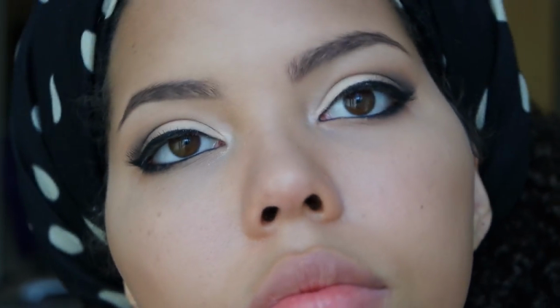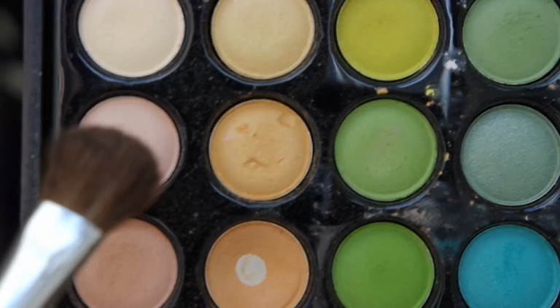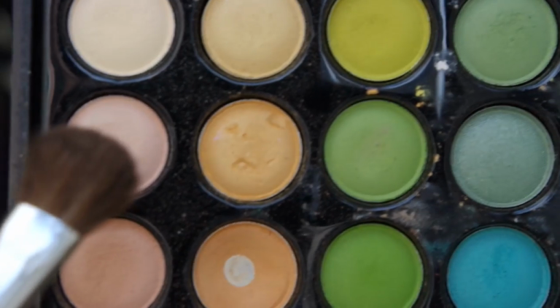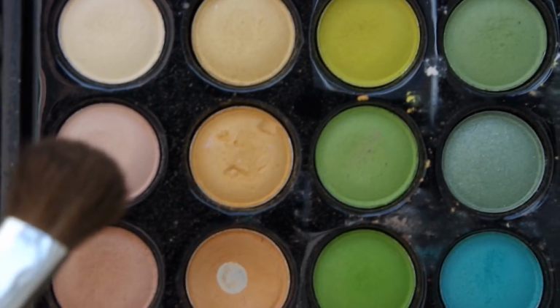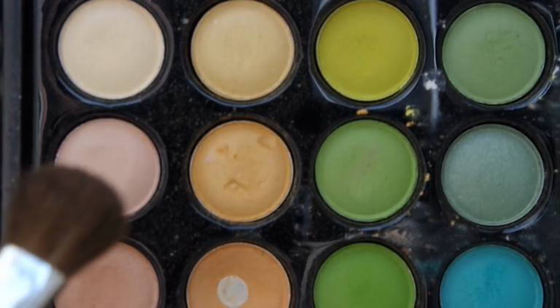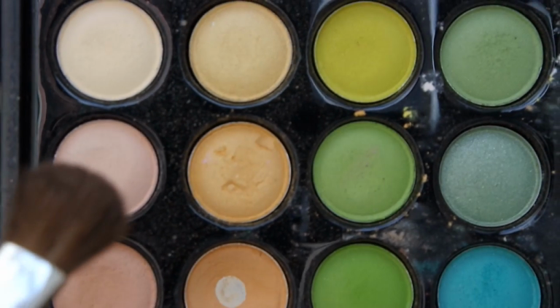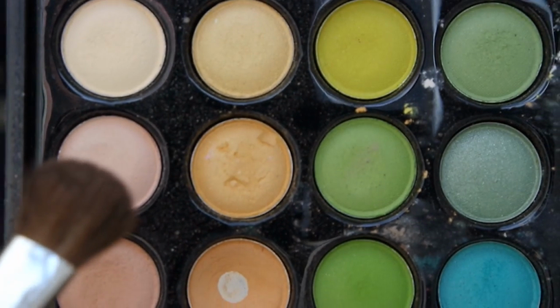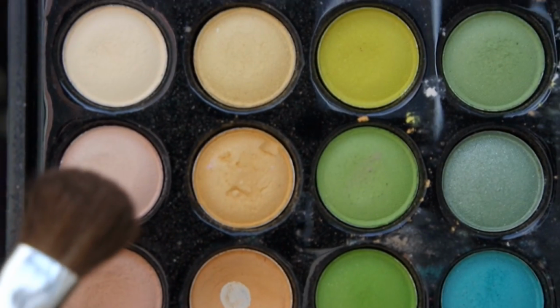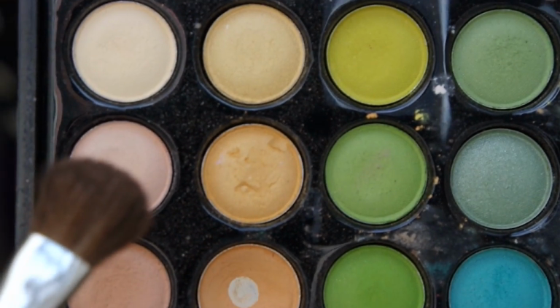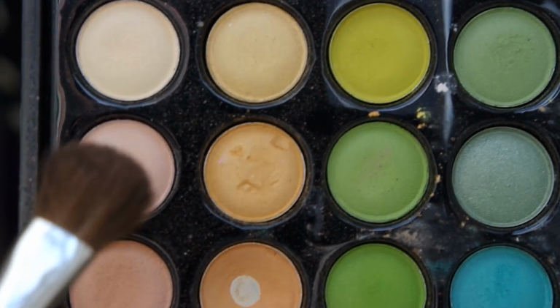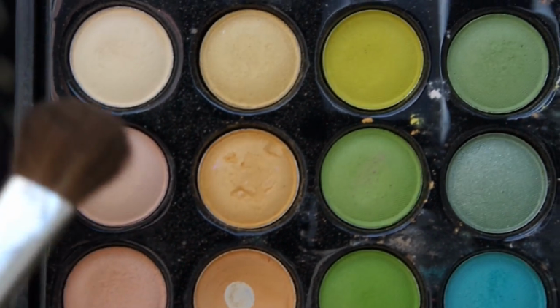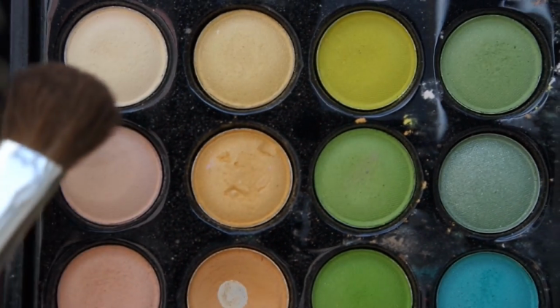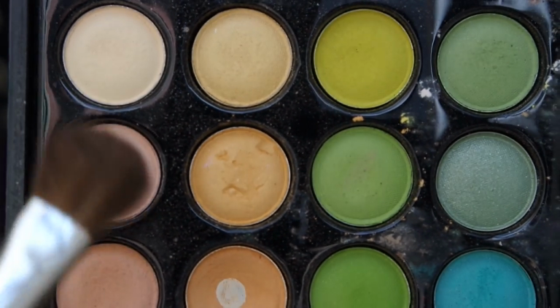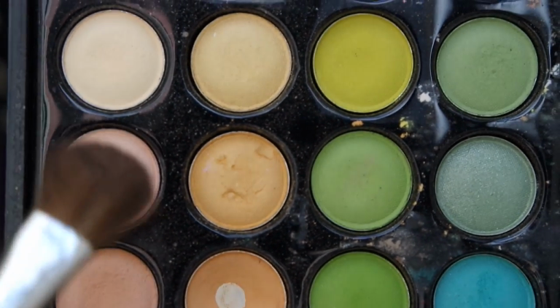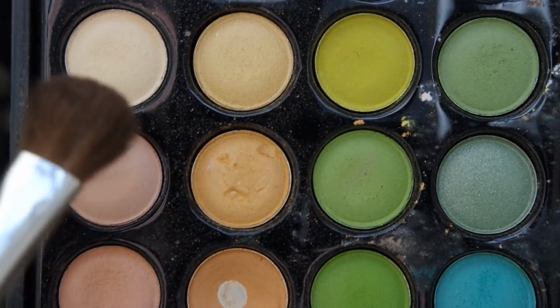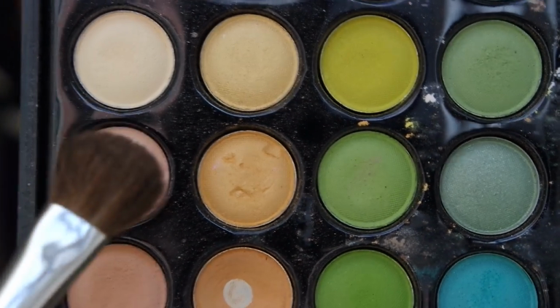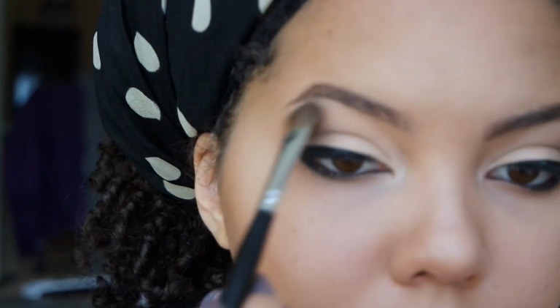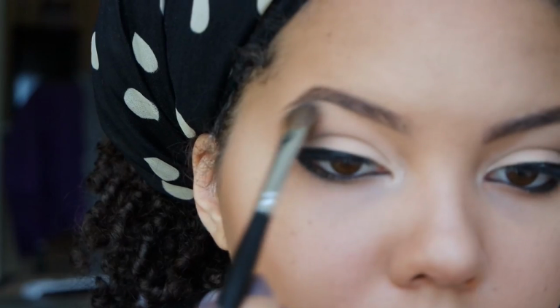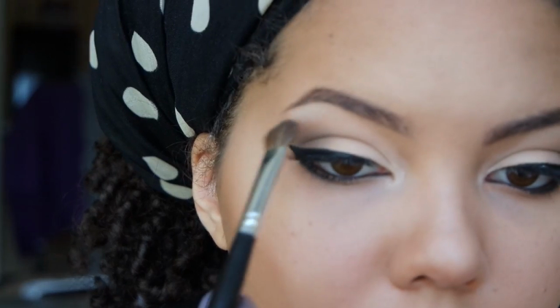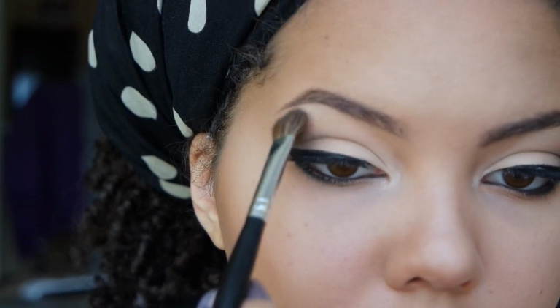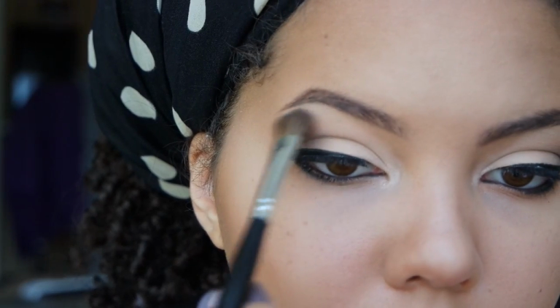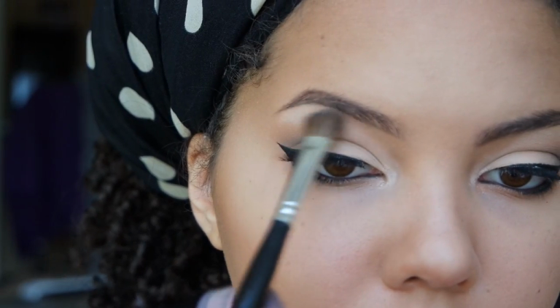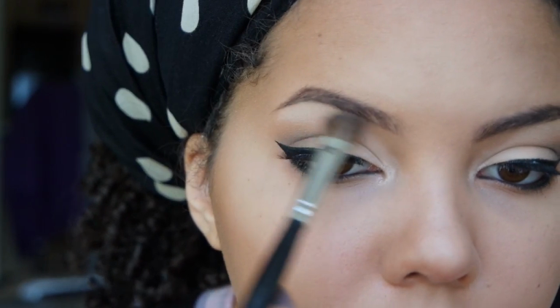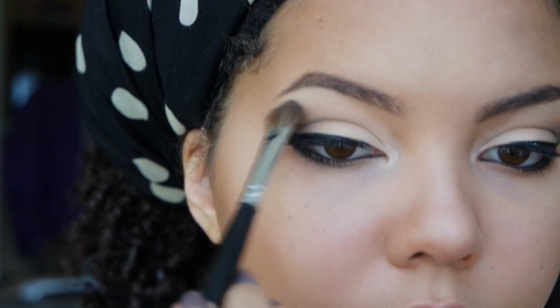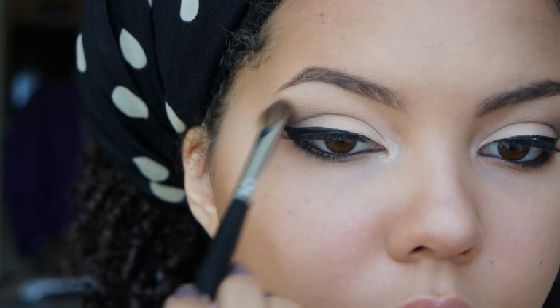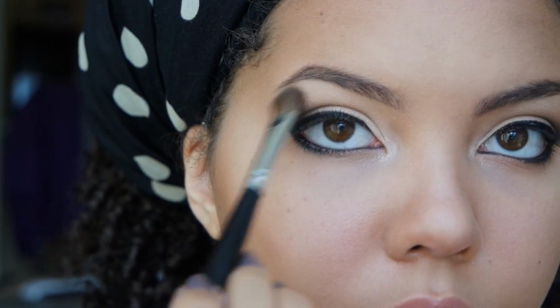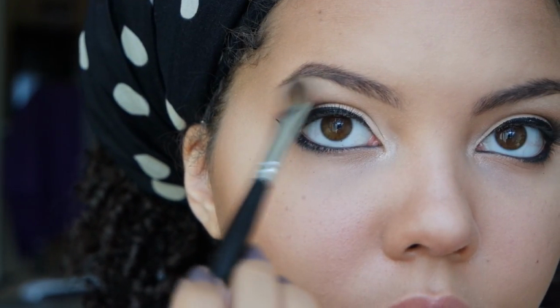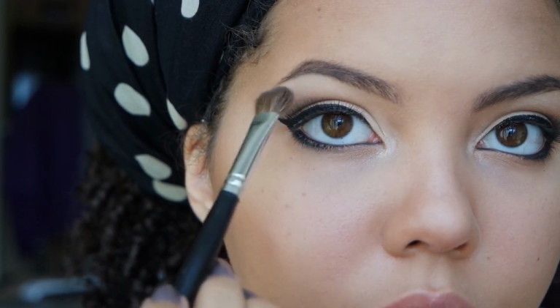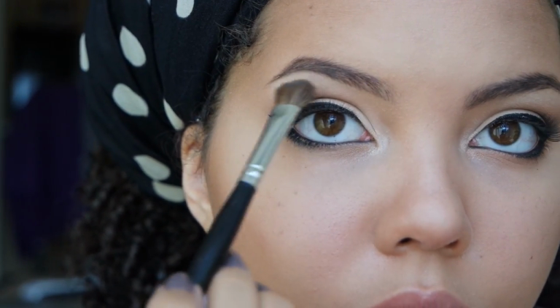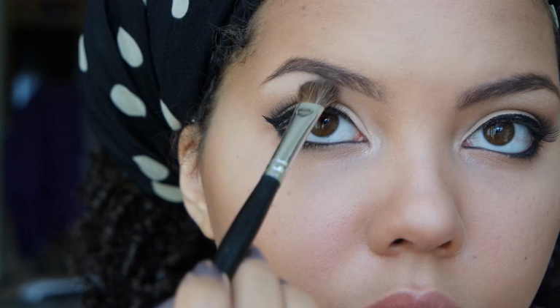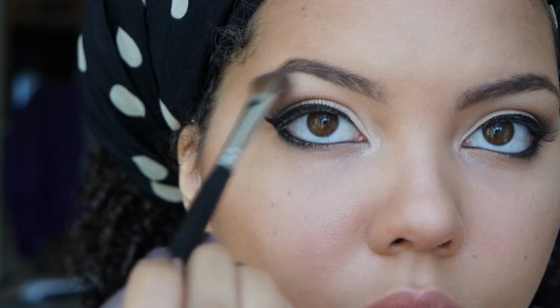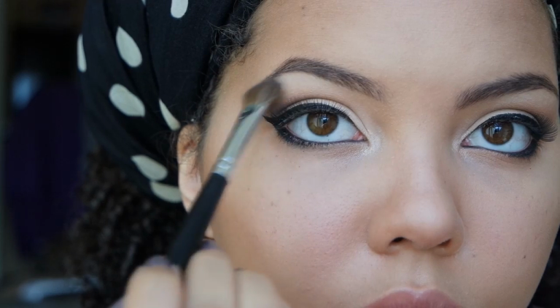I'm going to use these two colors — one is a light pink and the next one is a cream — to highlight underneath my brows.